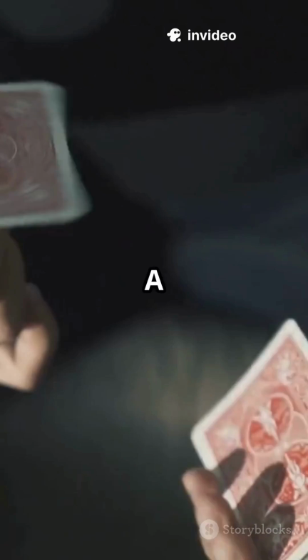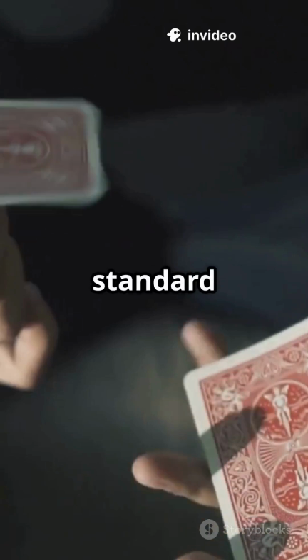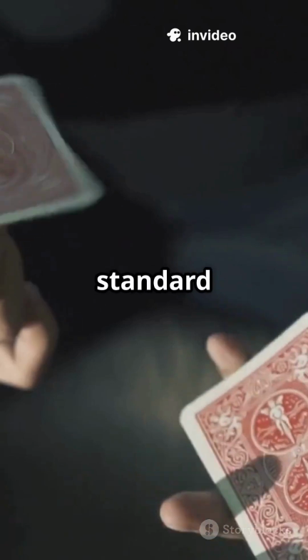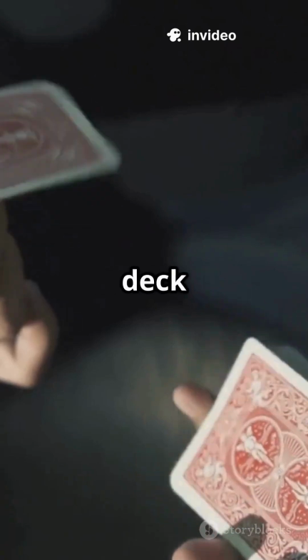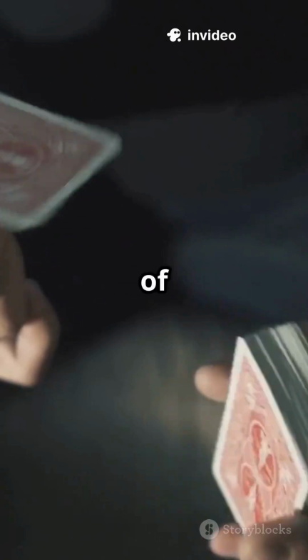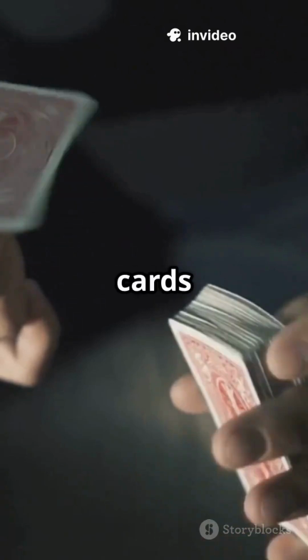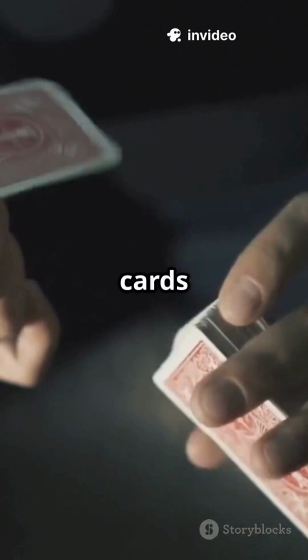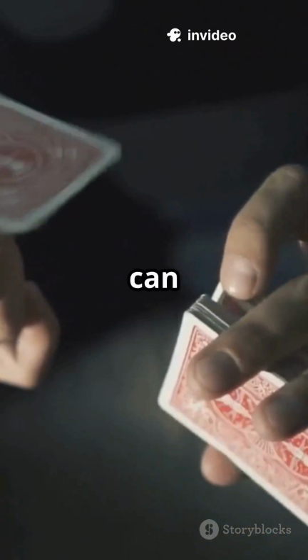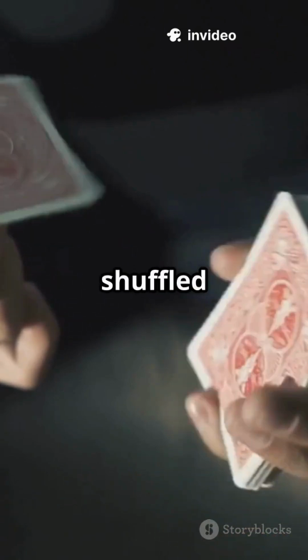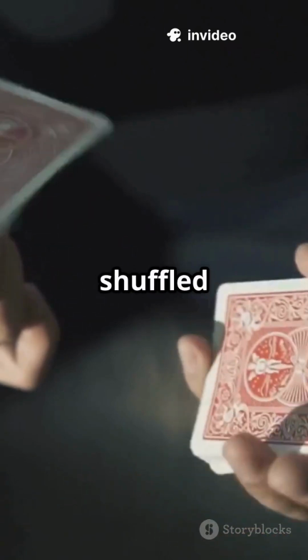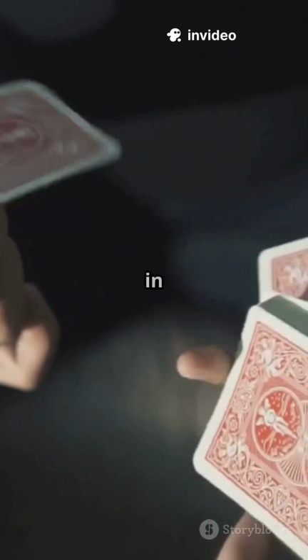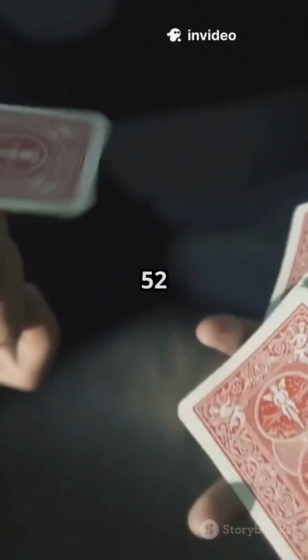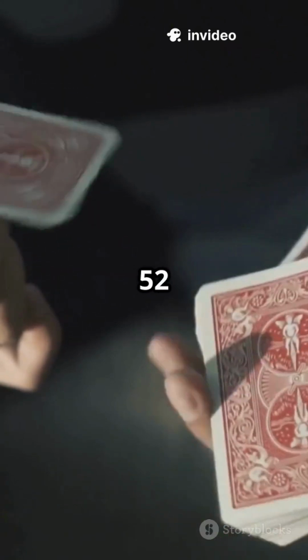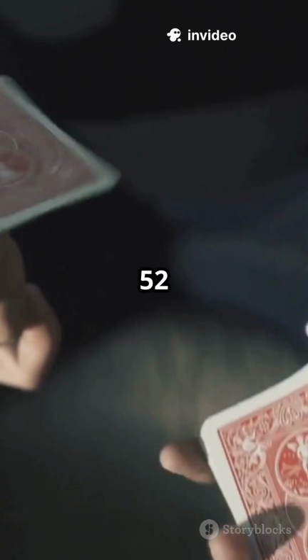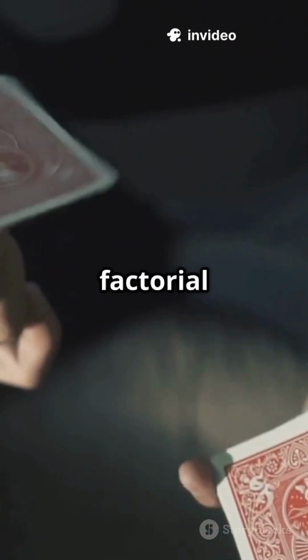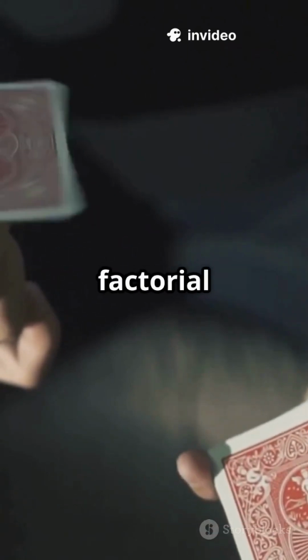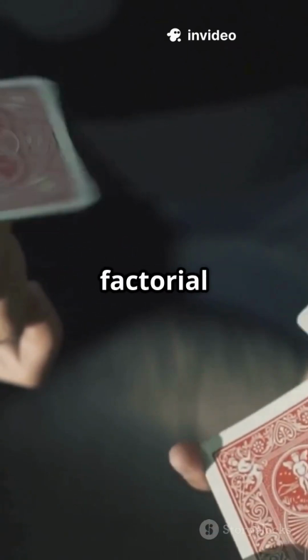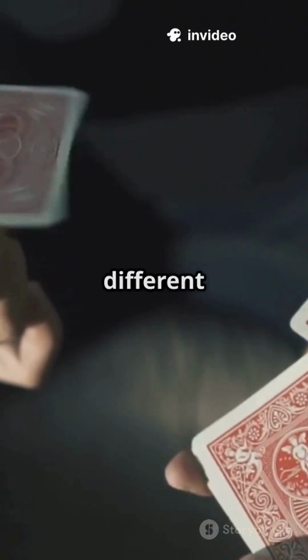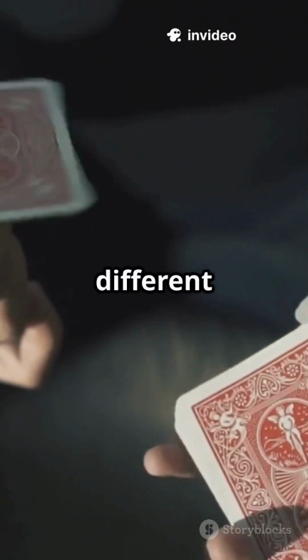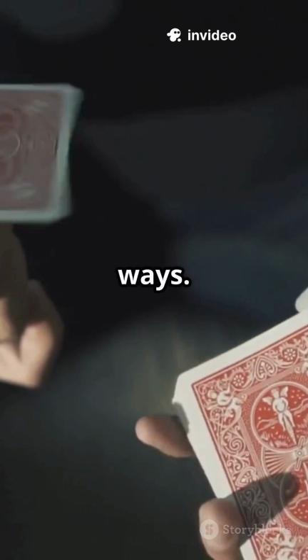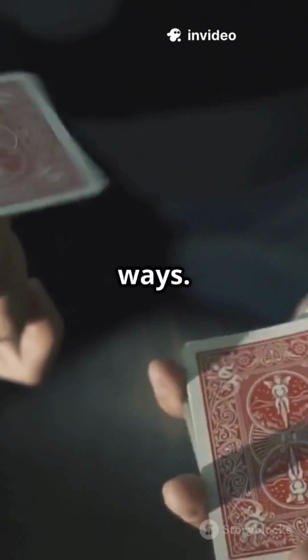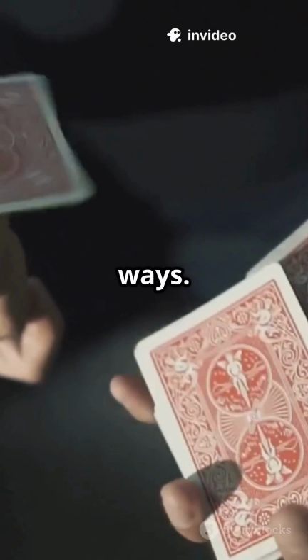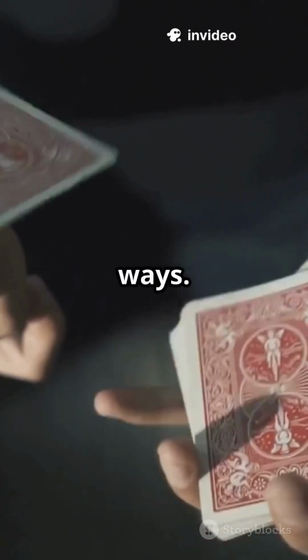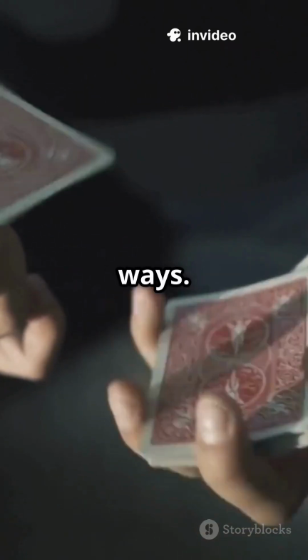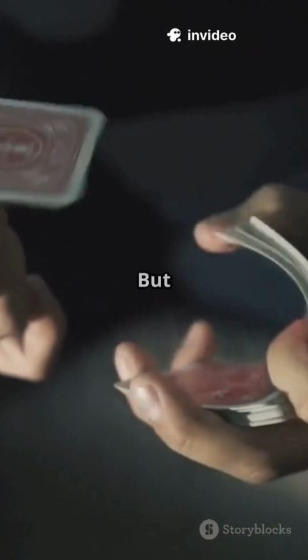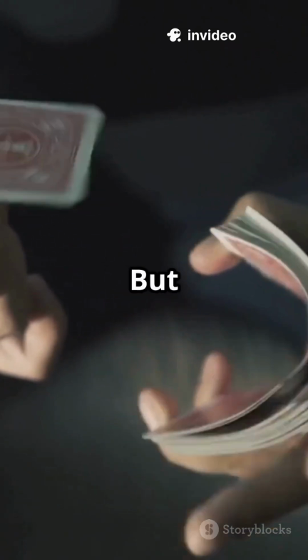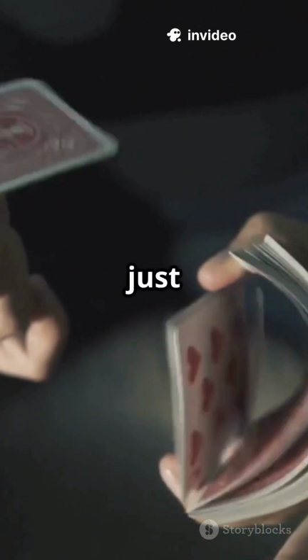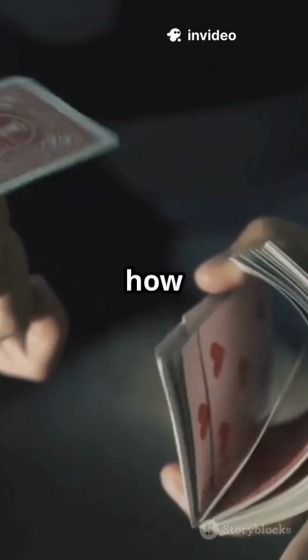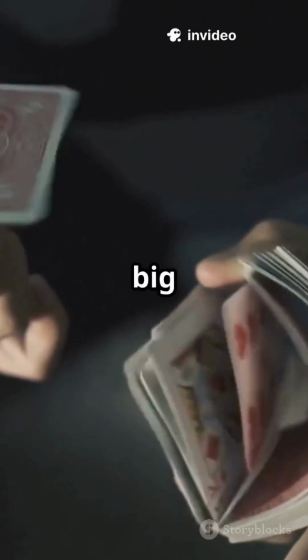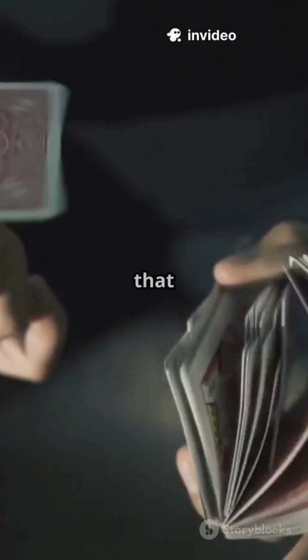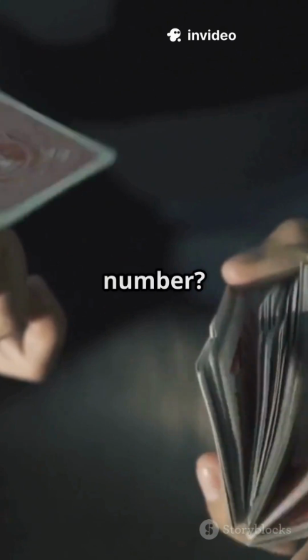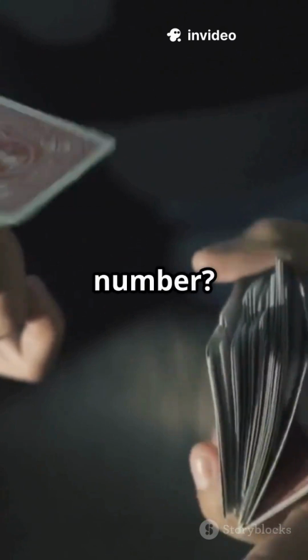A standard deck of cards can be shuffled in 52 factorial different ways. But just how big is that number?